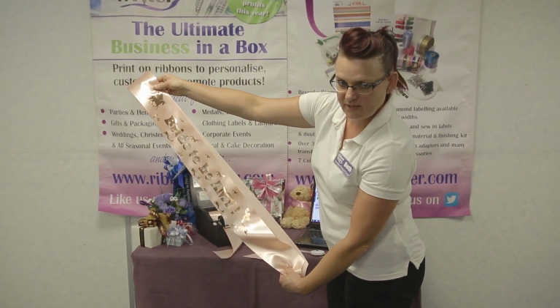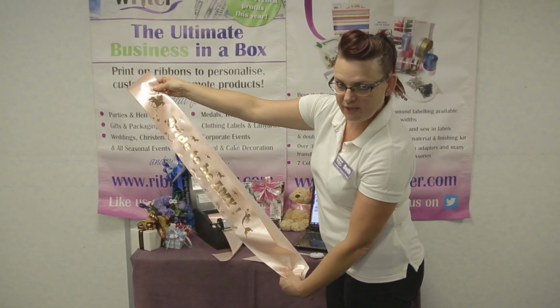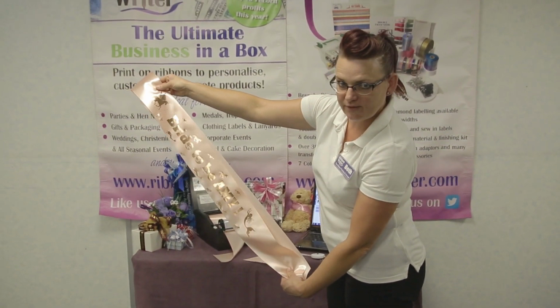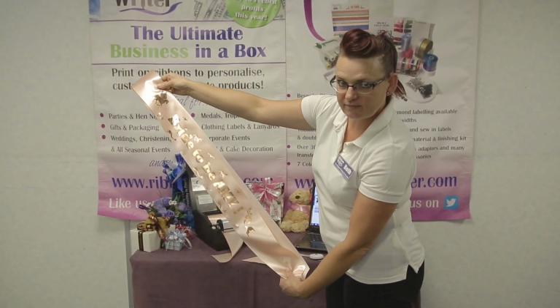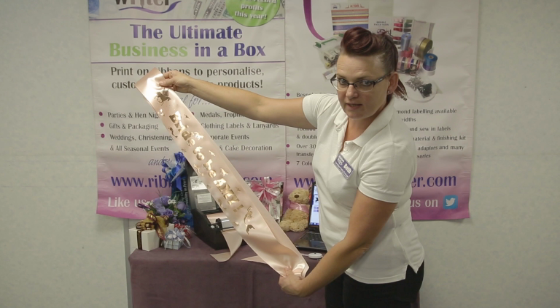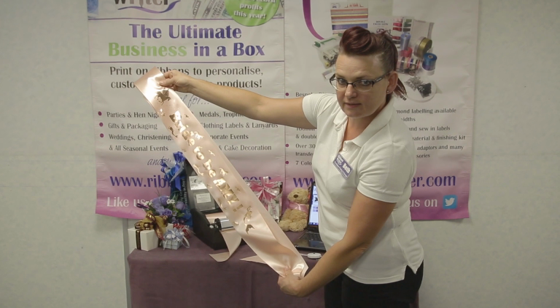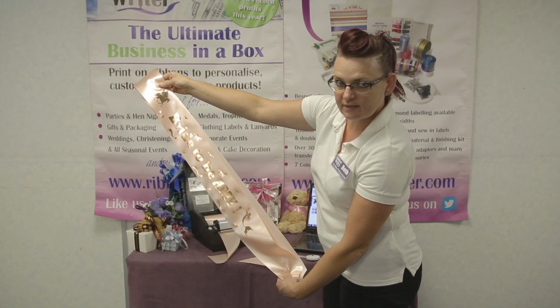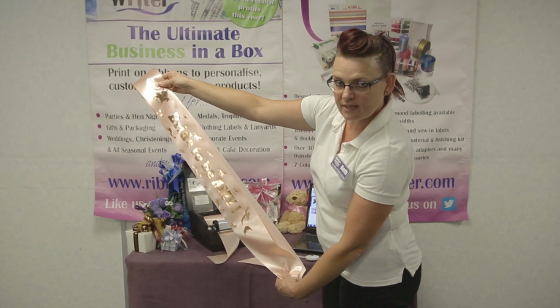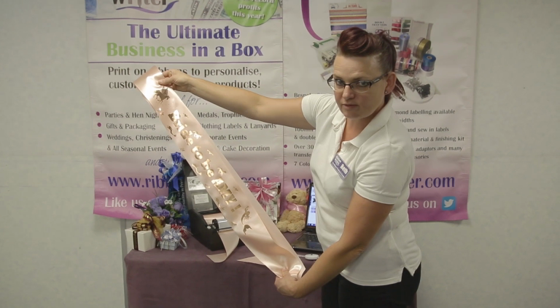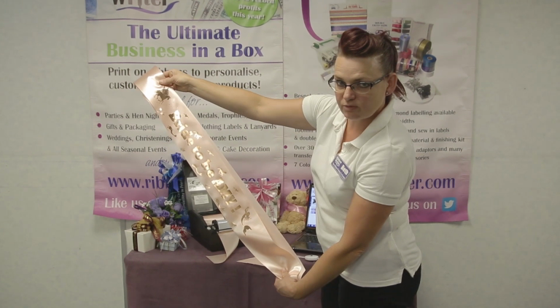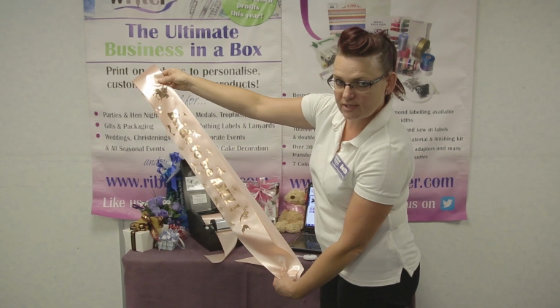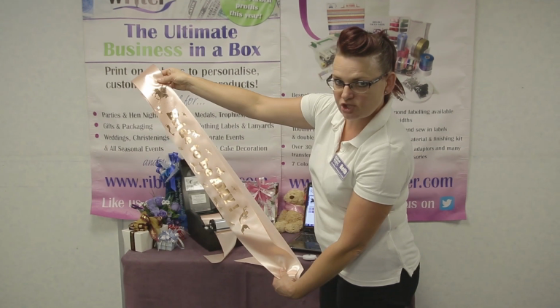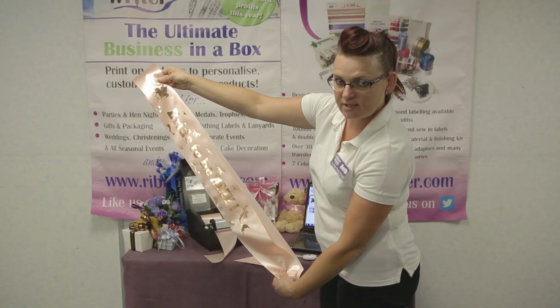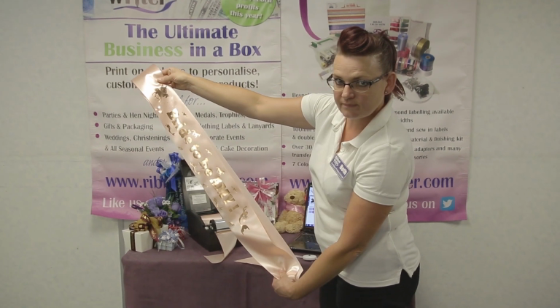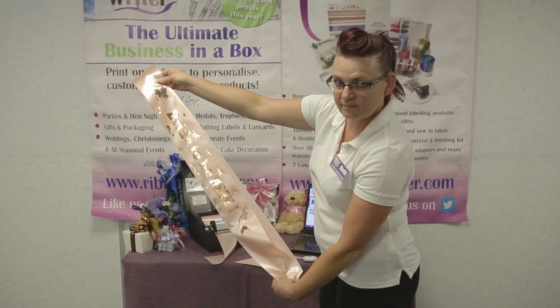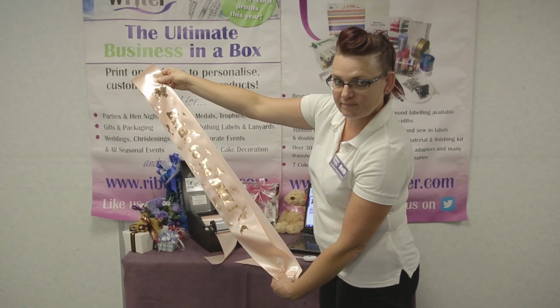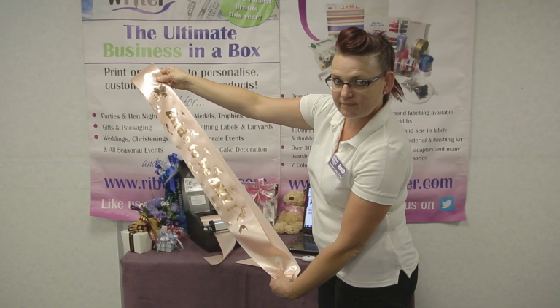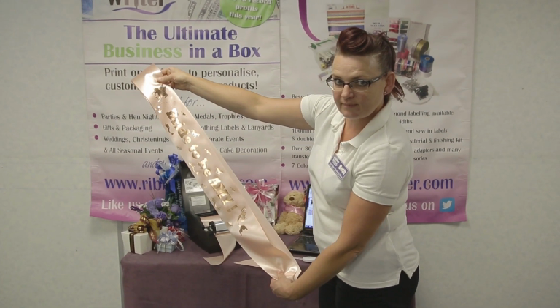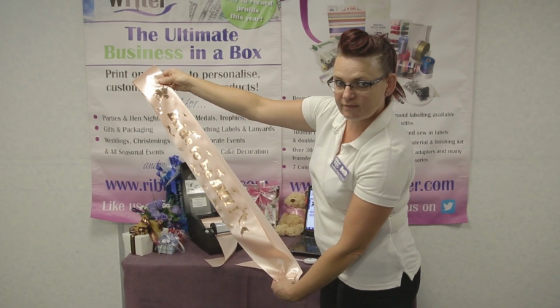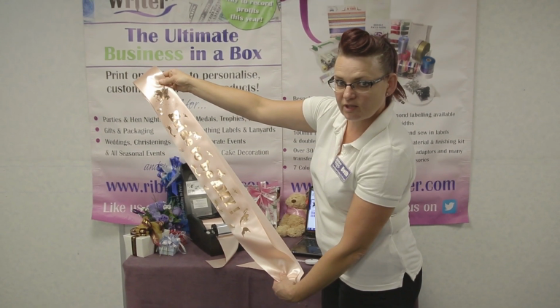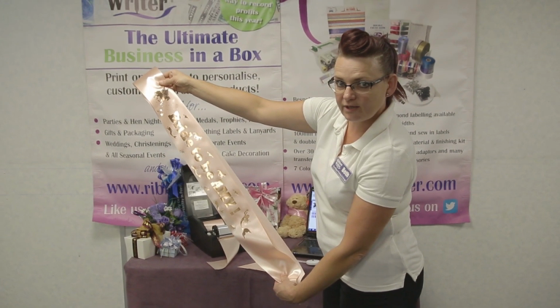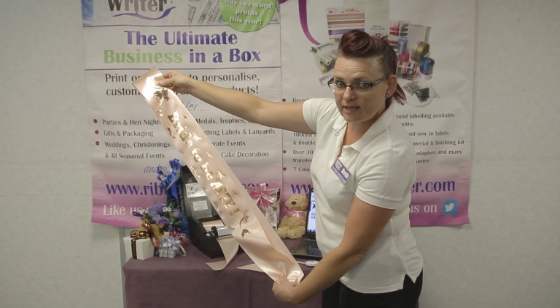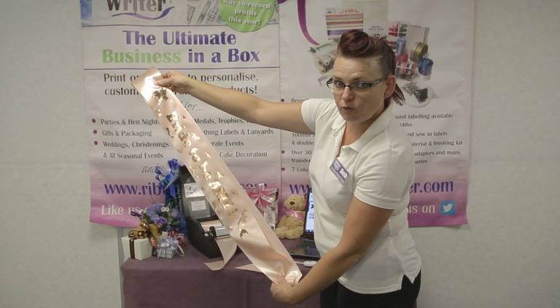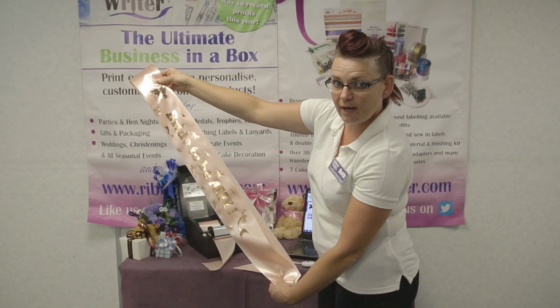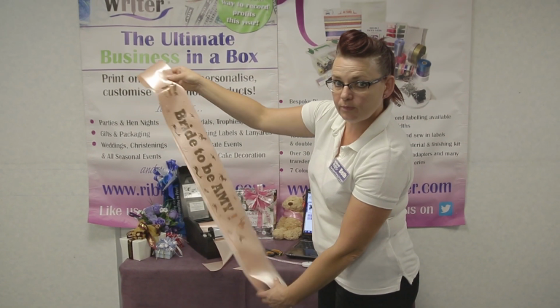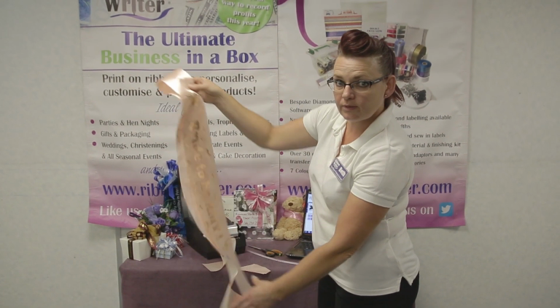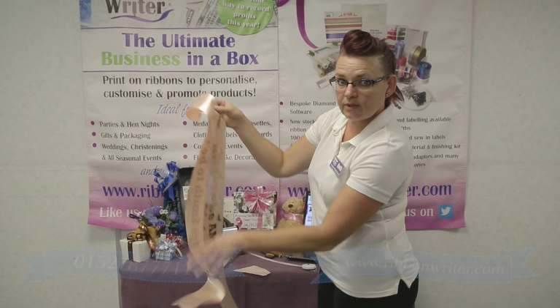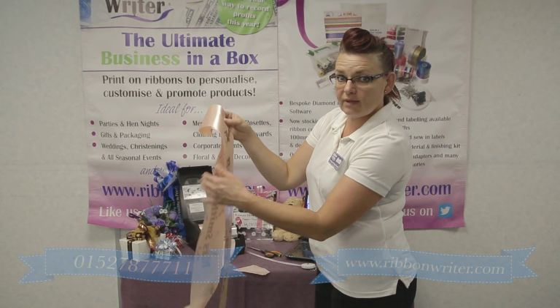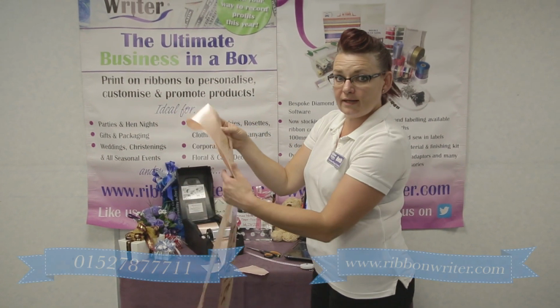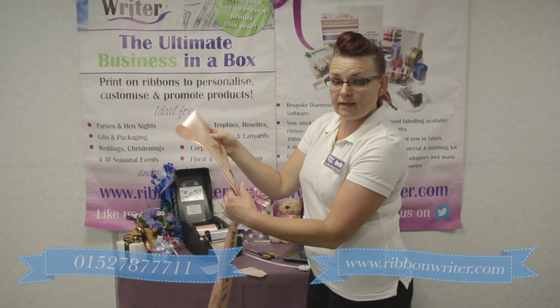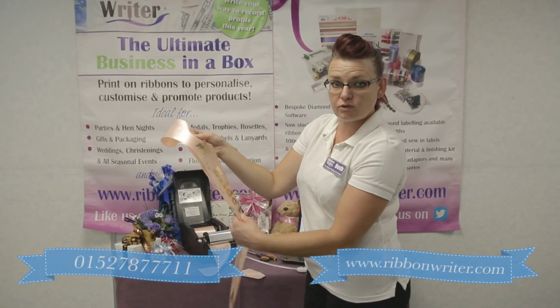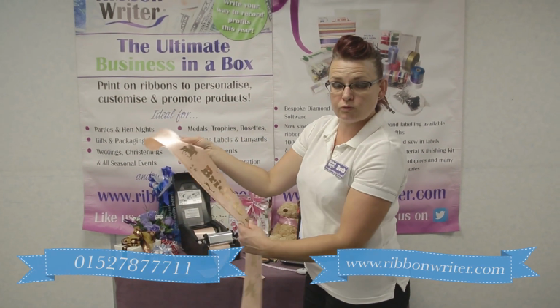And there you go — that is how to print sashes. If you'd like any more help with anything at all, just give us a call or visit the website.